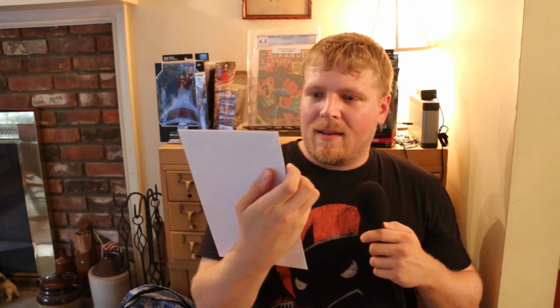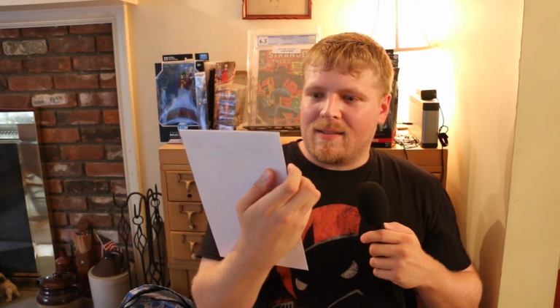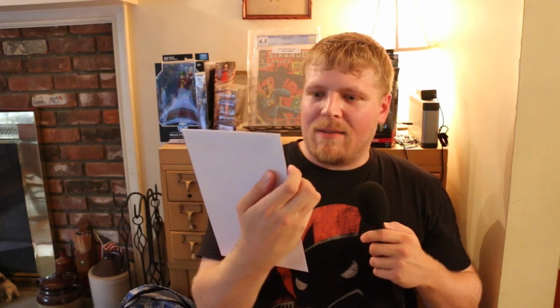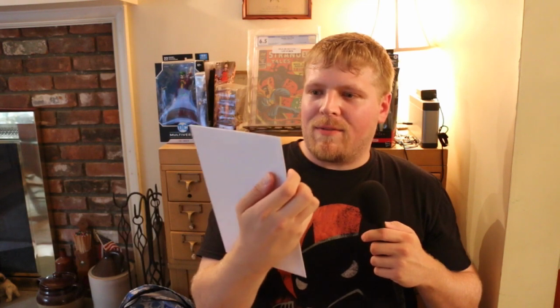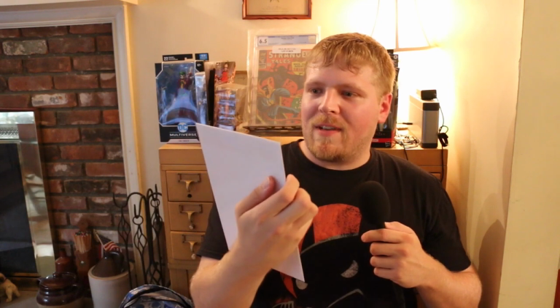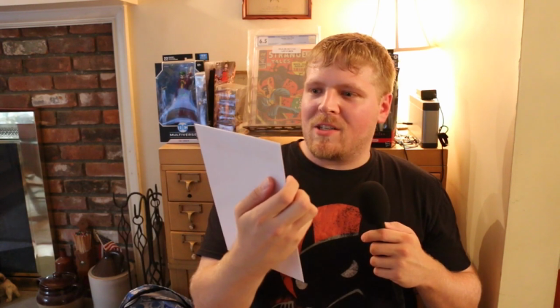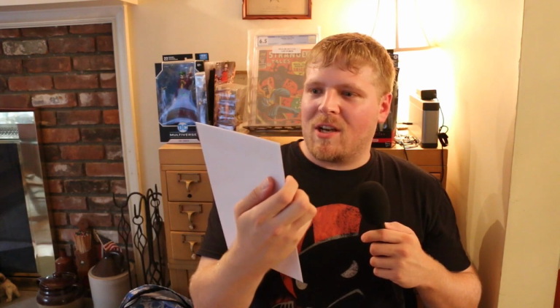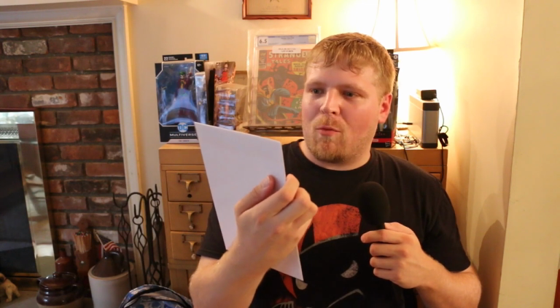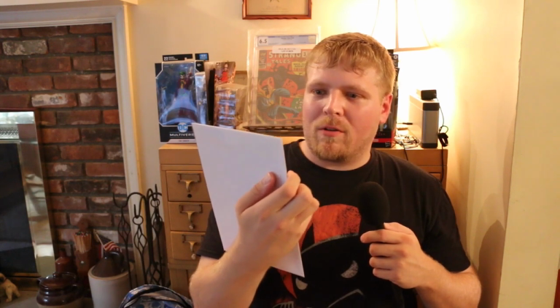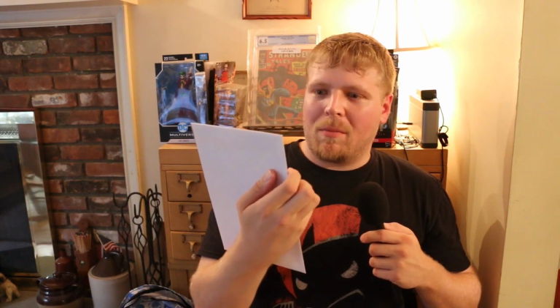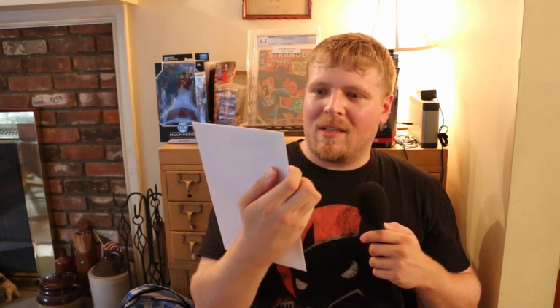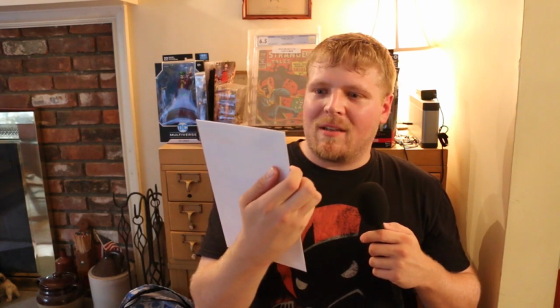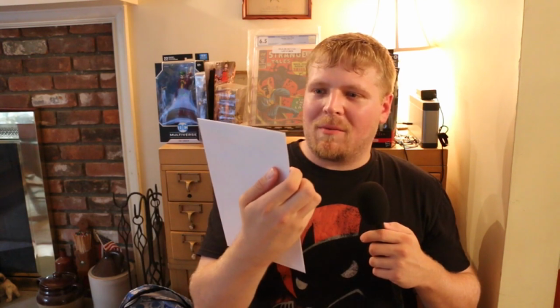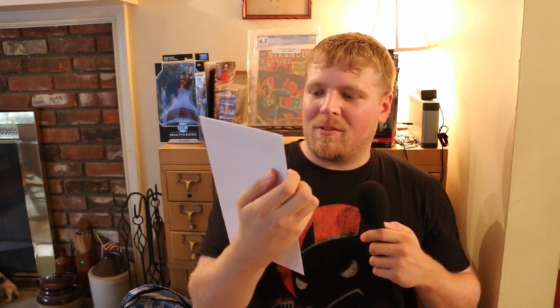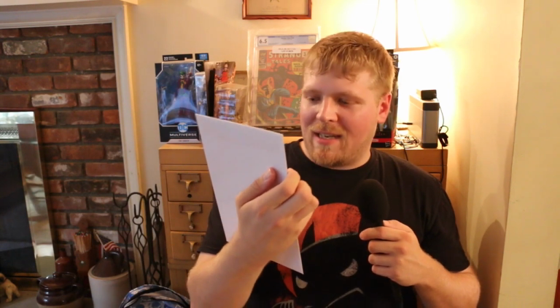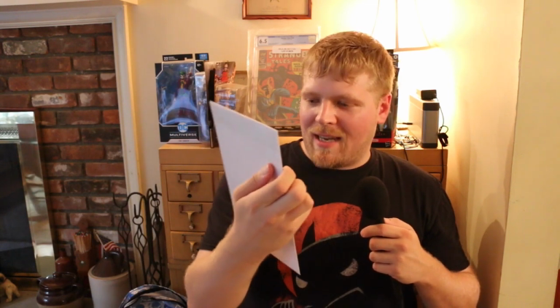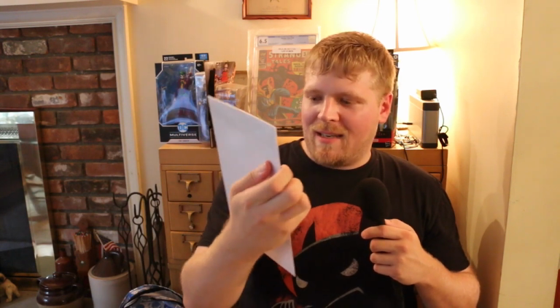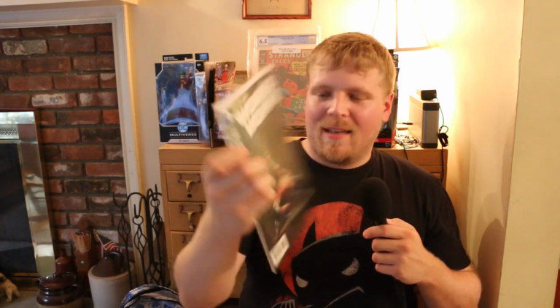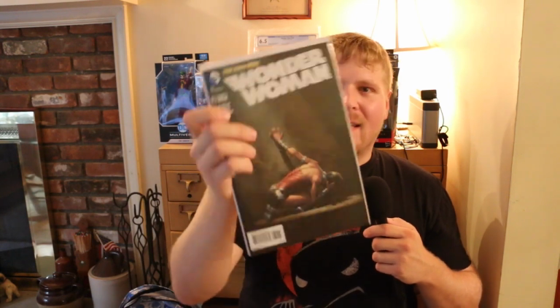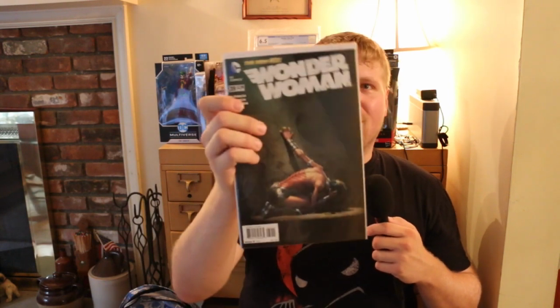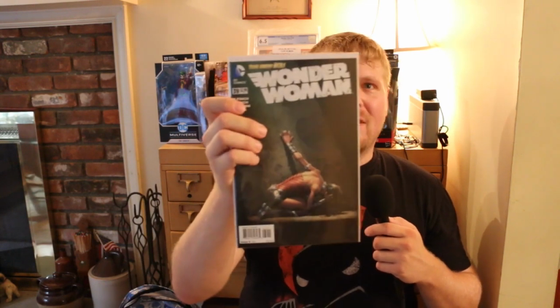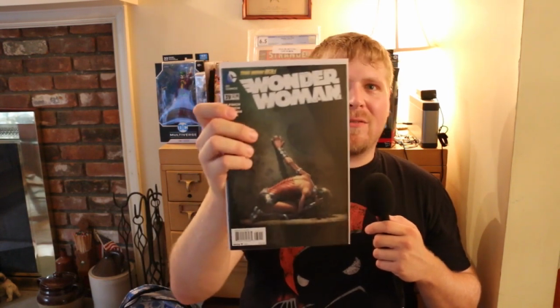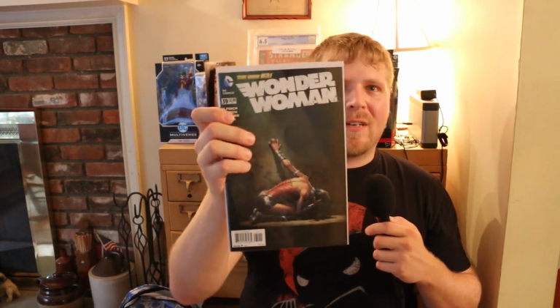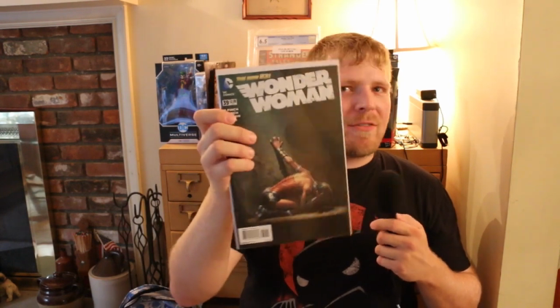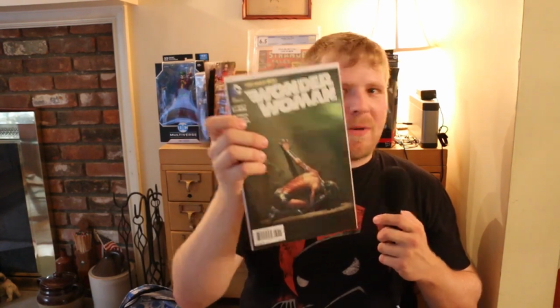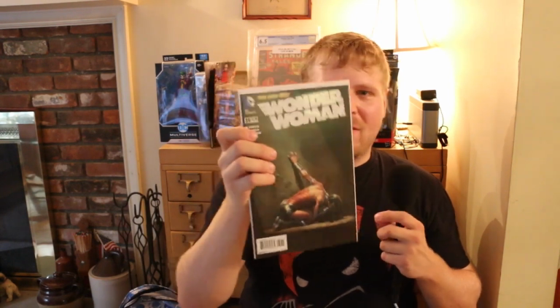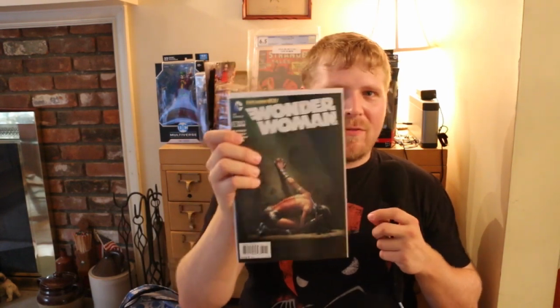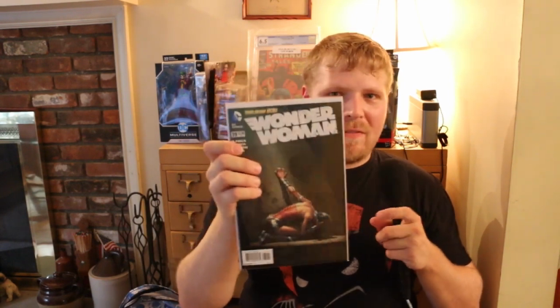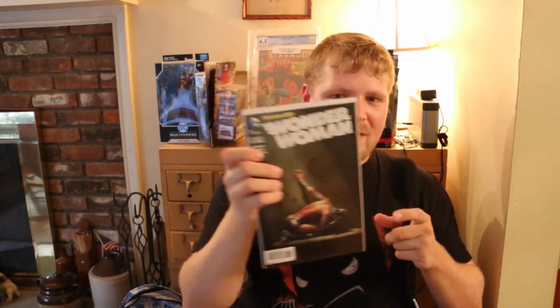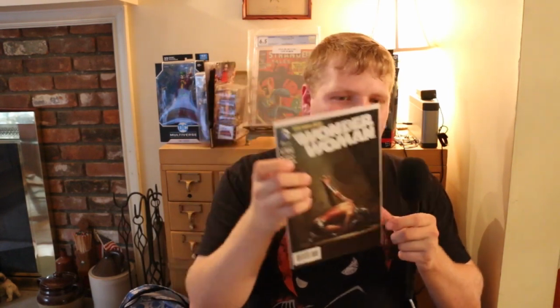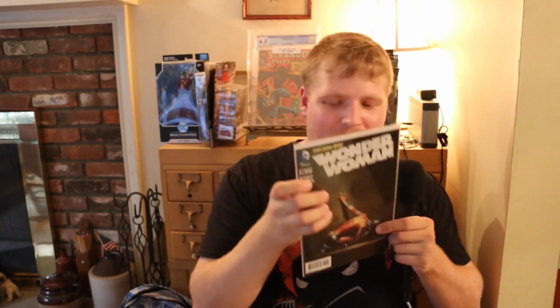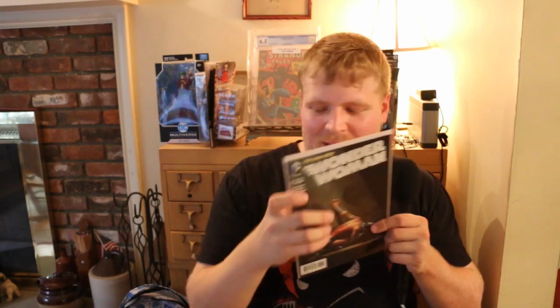David Finch Wonder Woman number 39. That's a really cool cover. Part of the New 52 series.